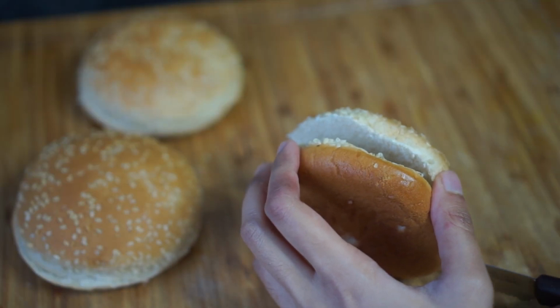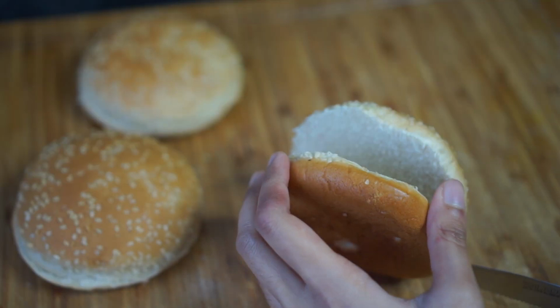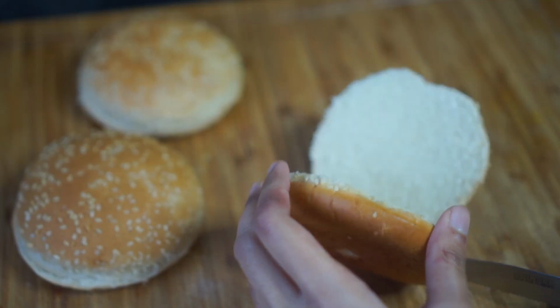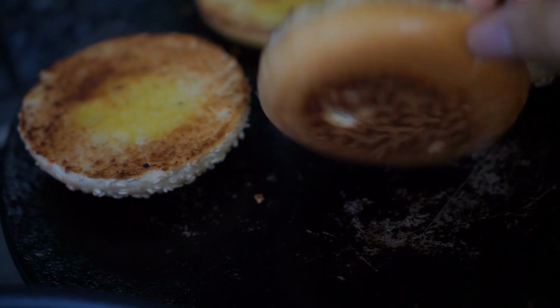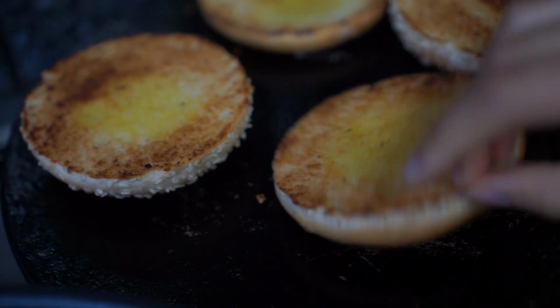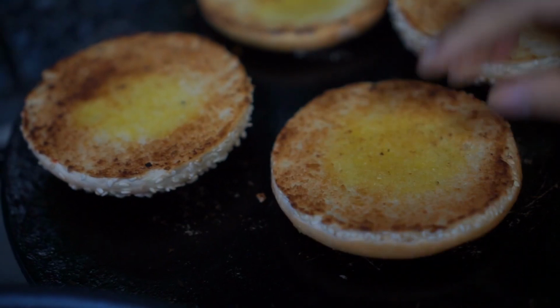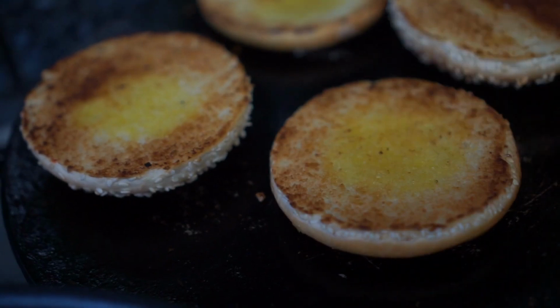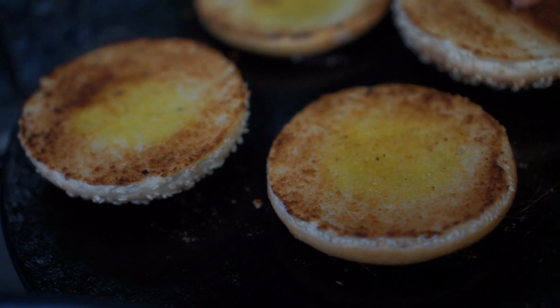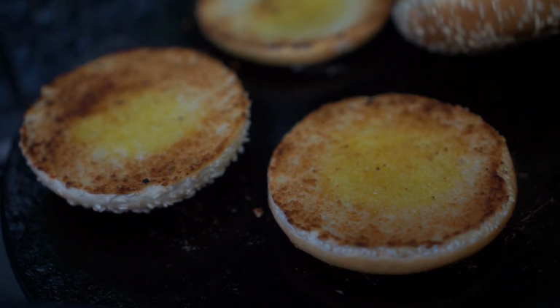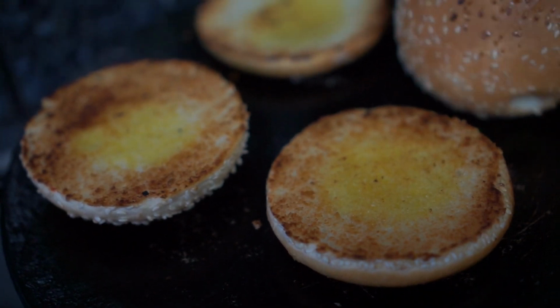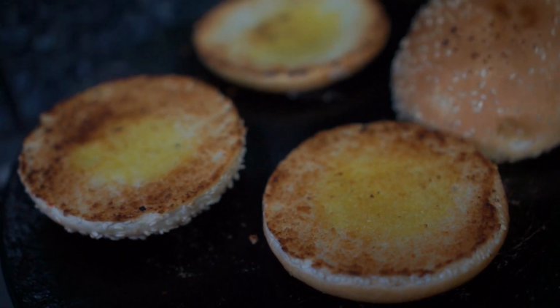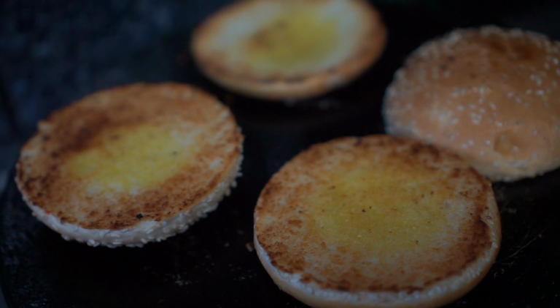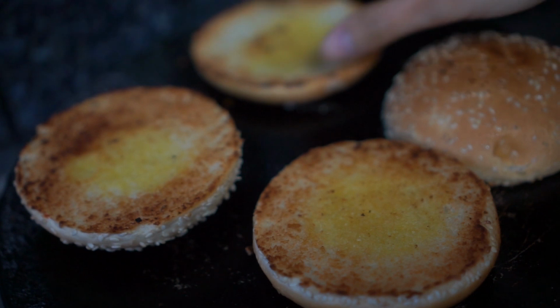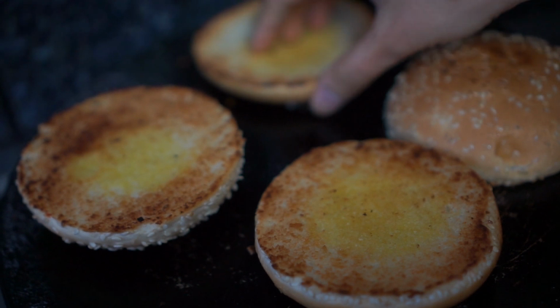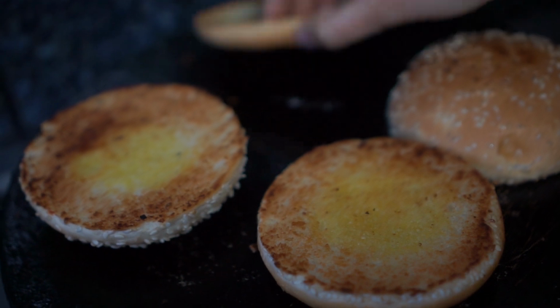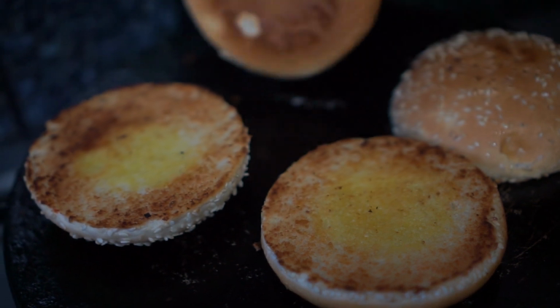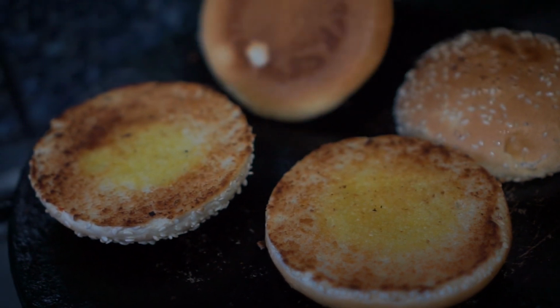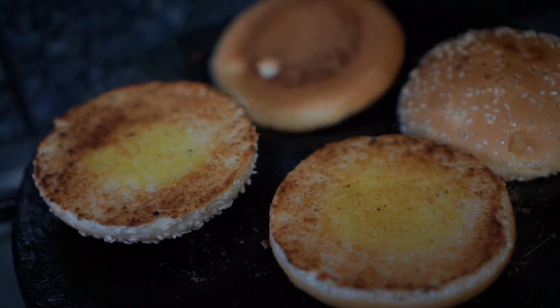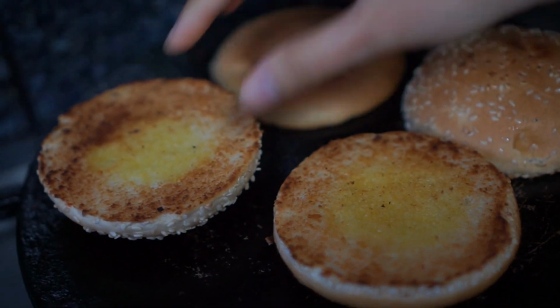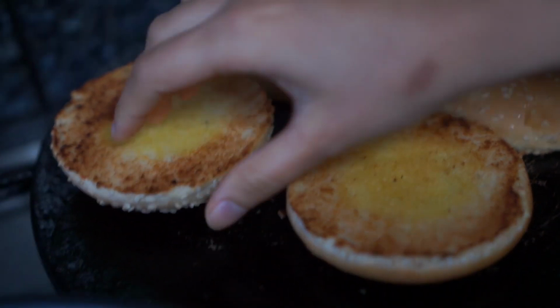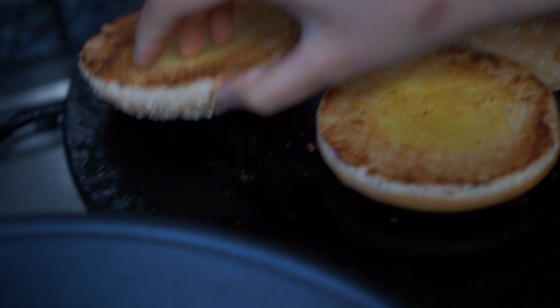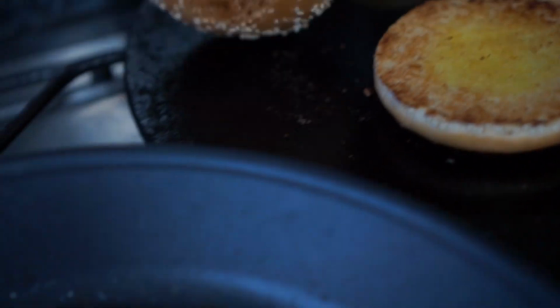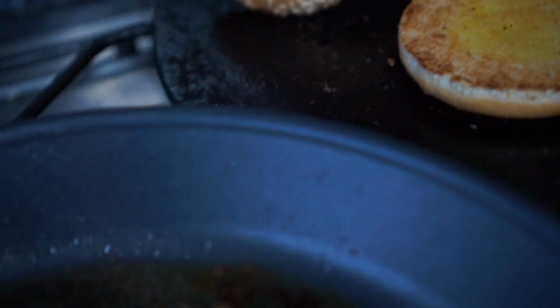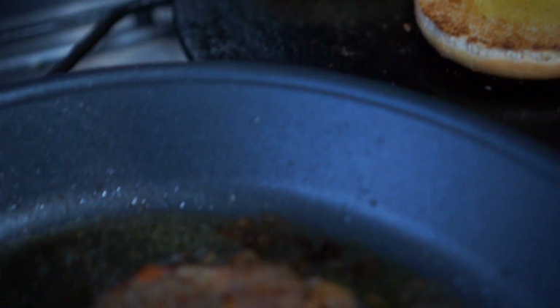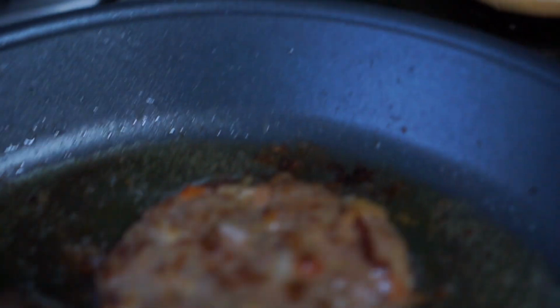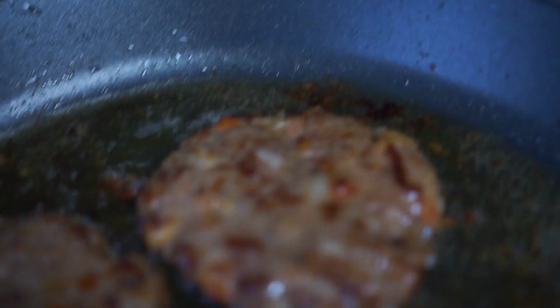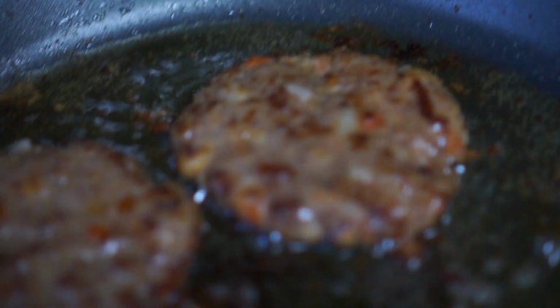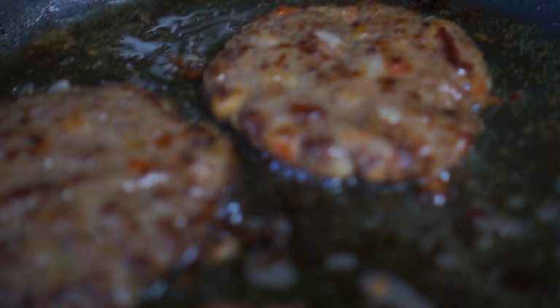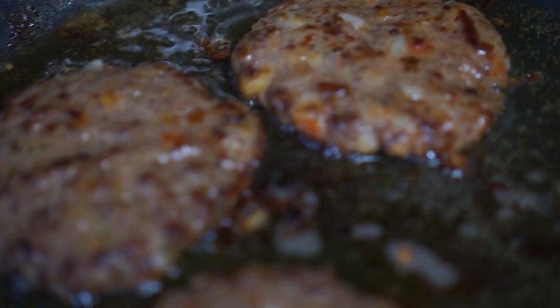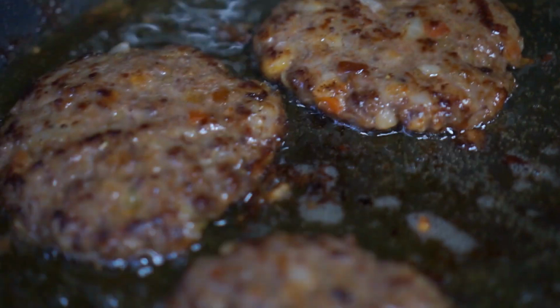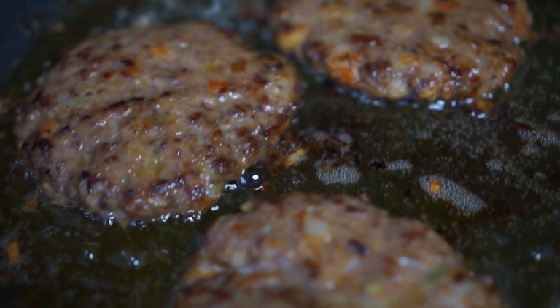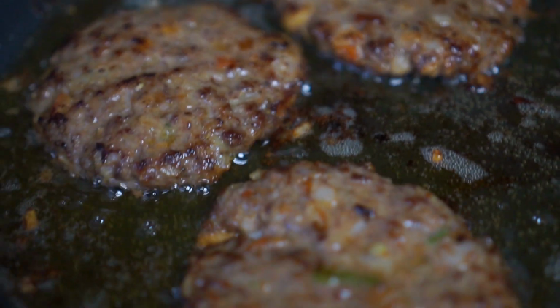Next, I'm toasting my burger buns and then frying the rest of the burgers.